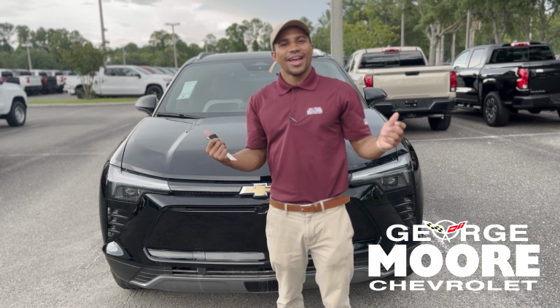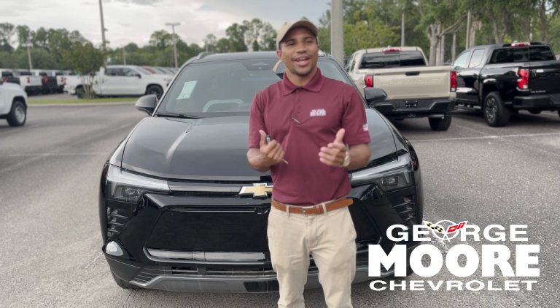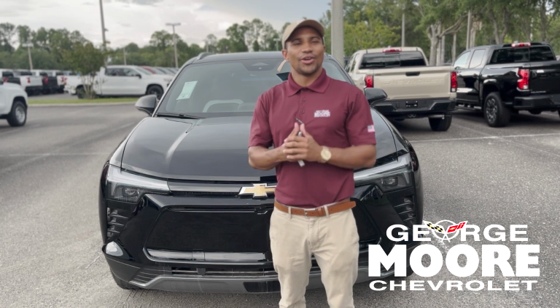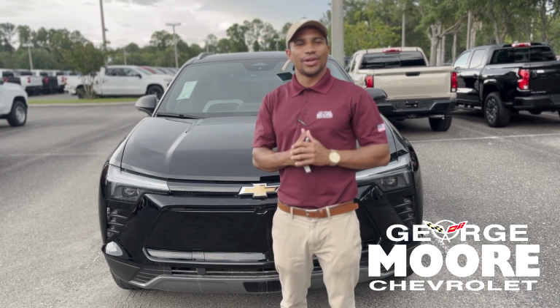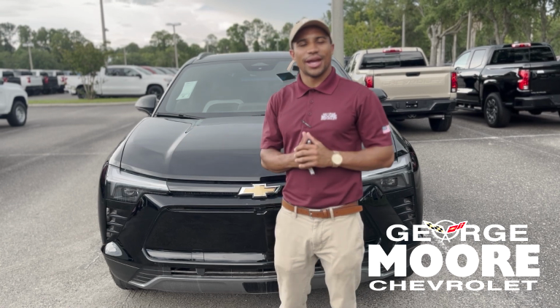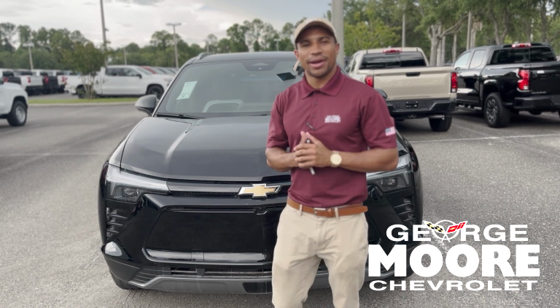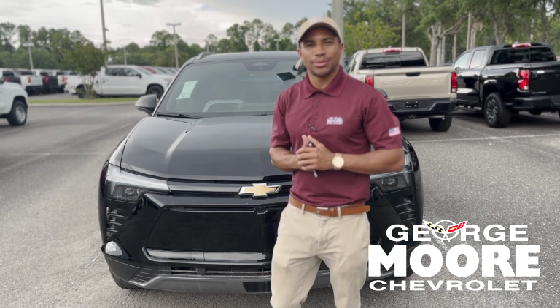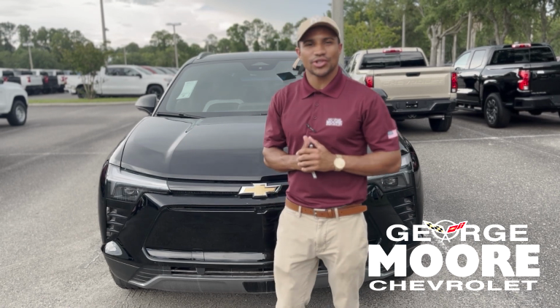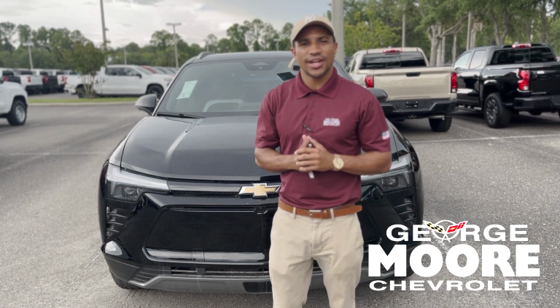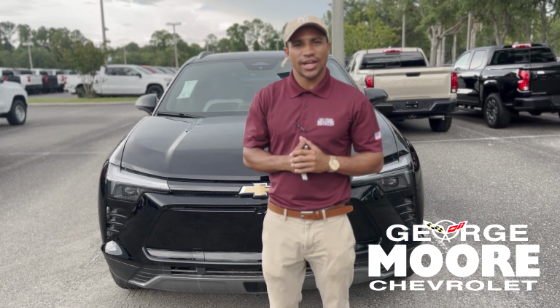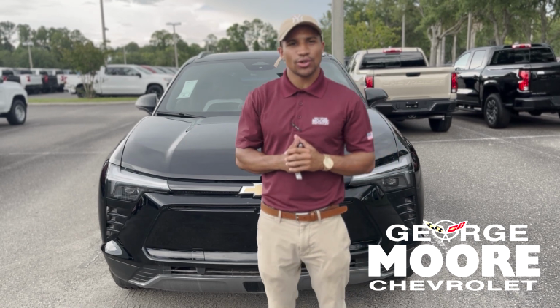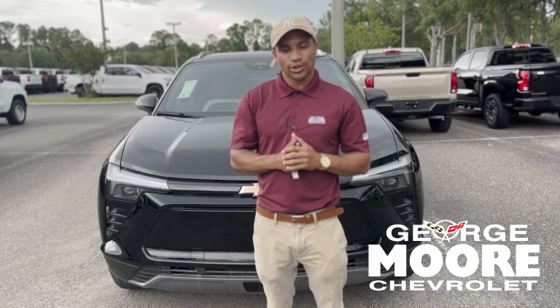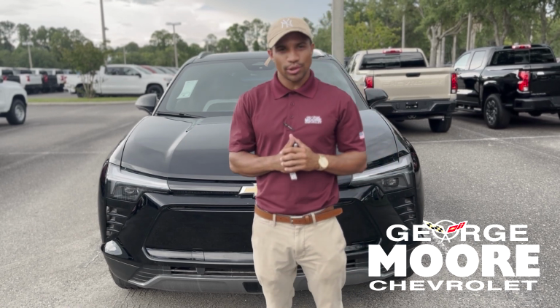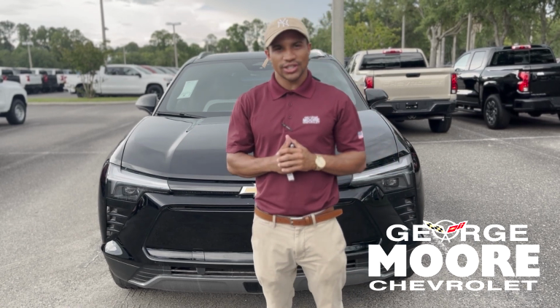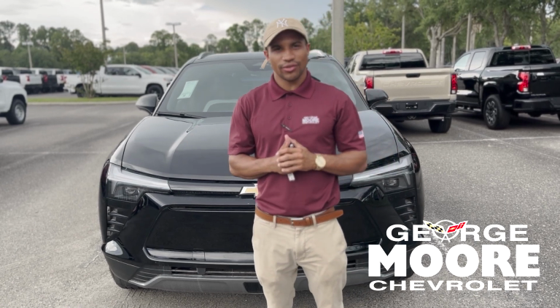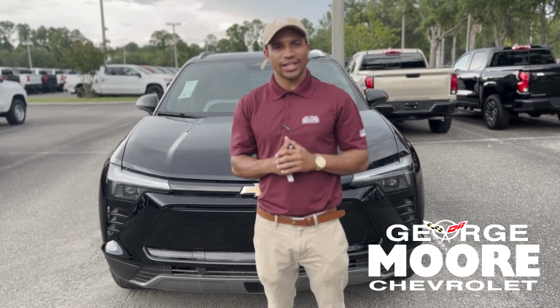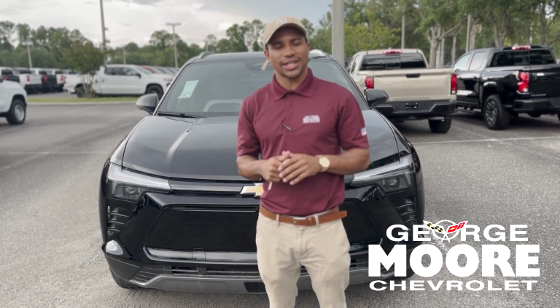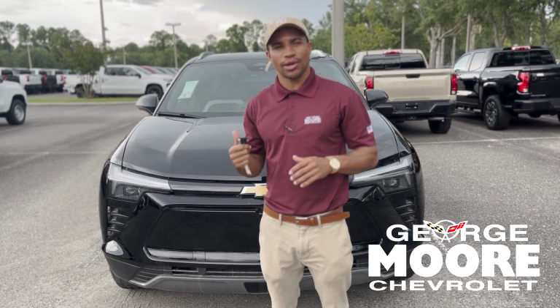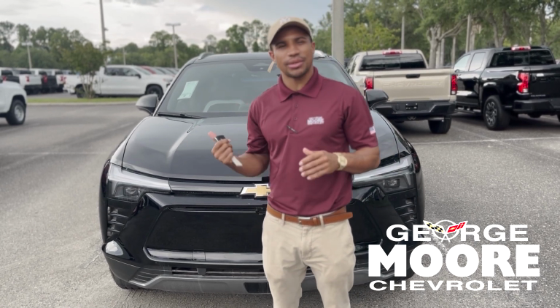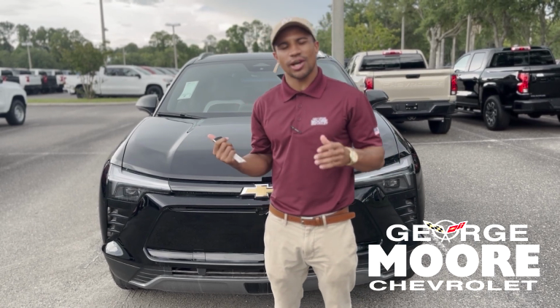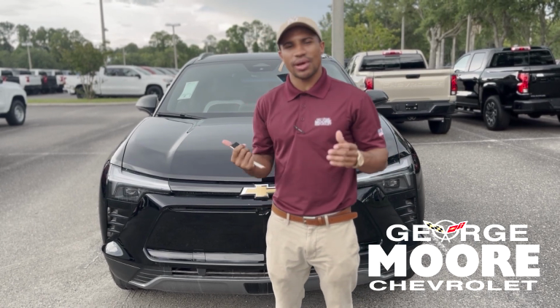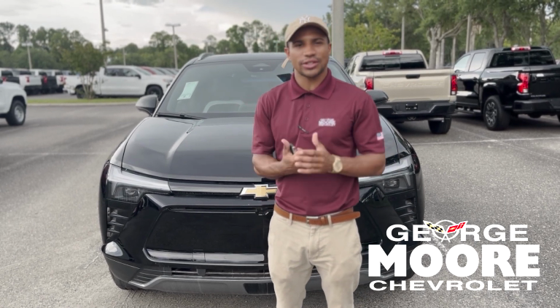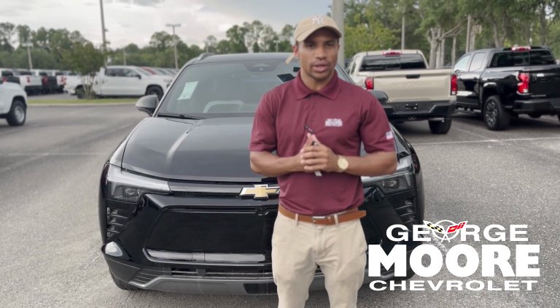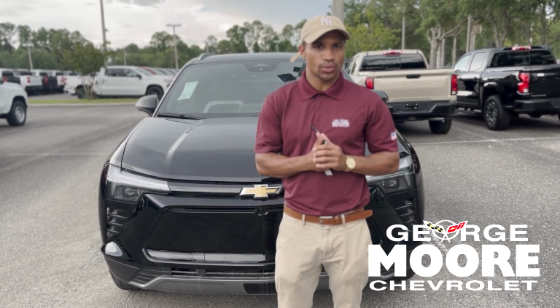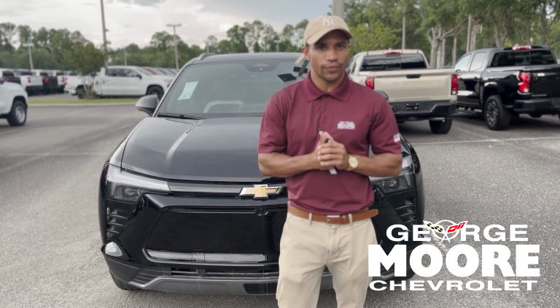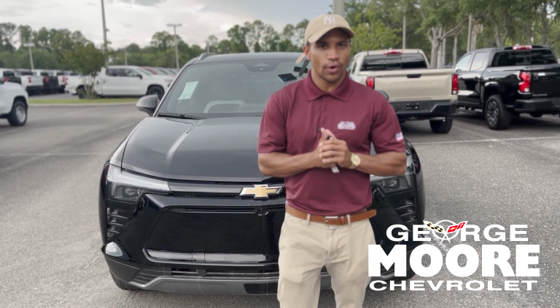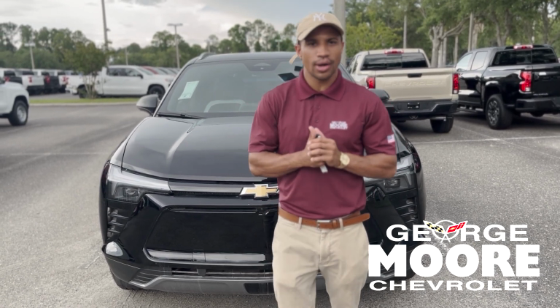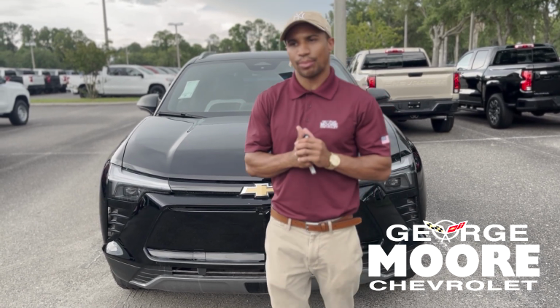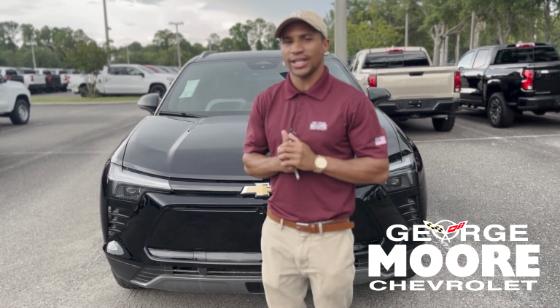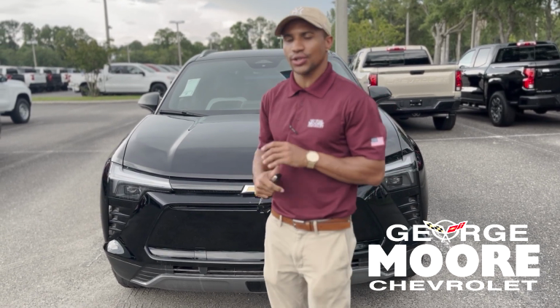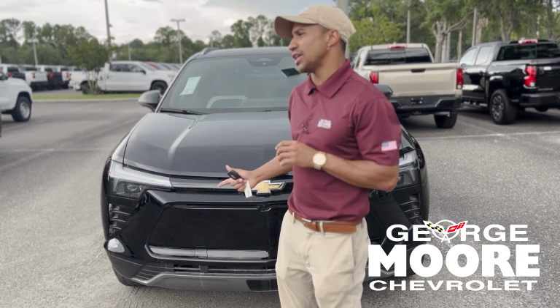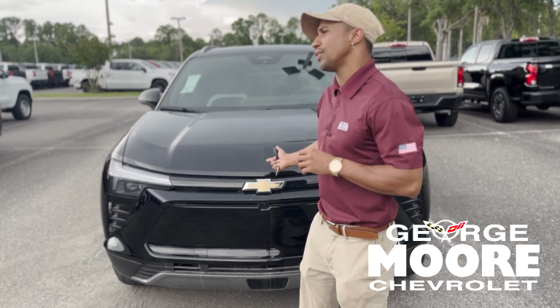How y'all doing today? My name's Trey here at George Moore Chevrolet. Today we're going to be talking about the 2024 Blazer EV.